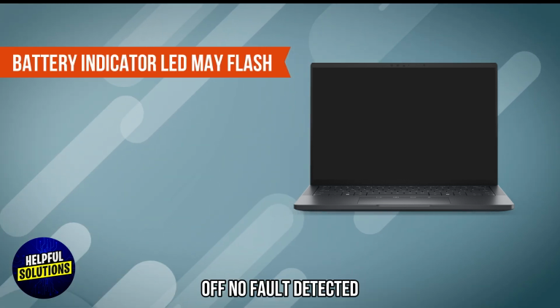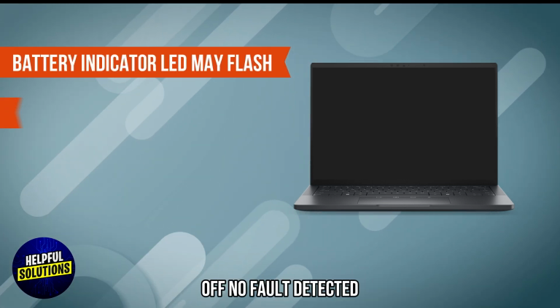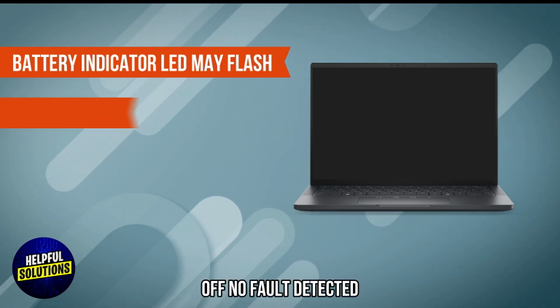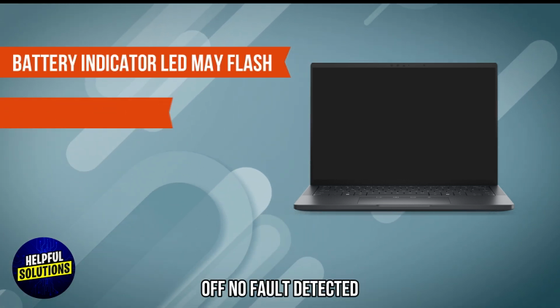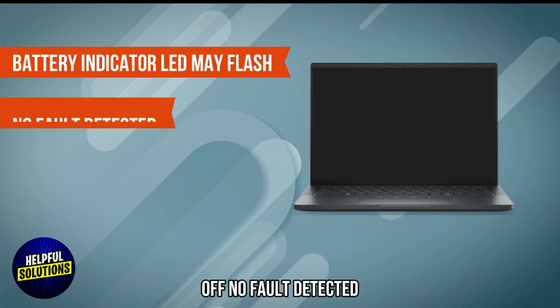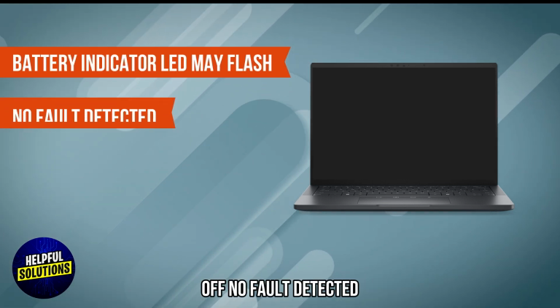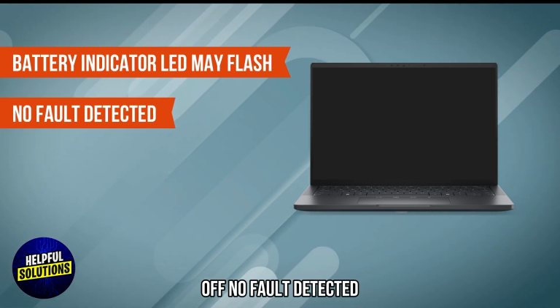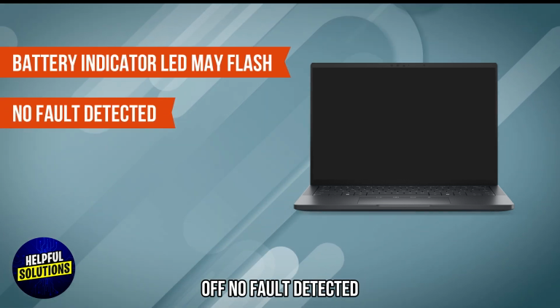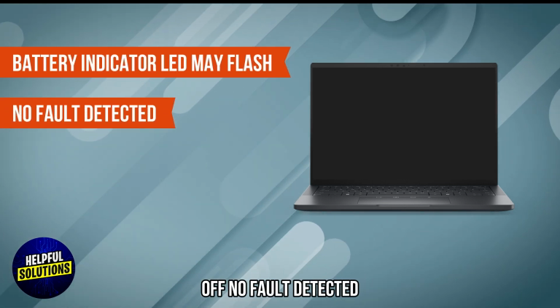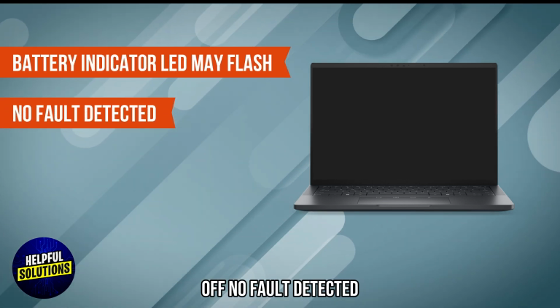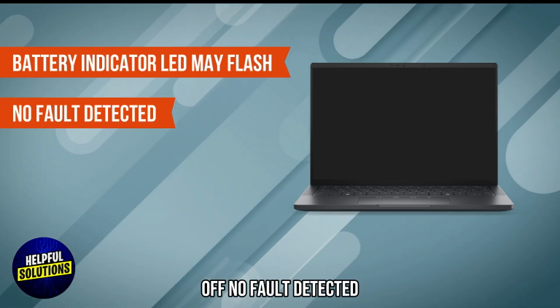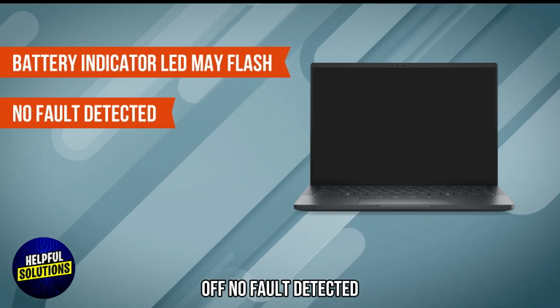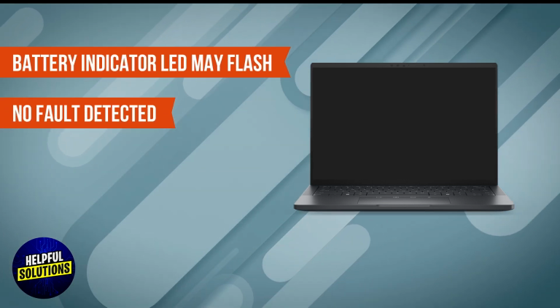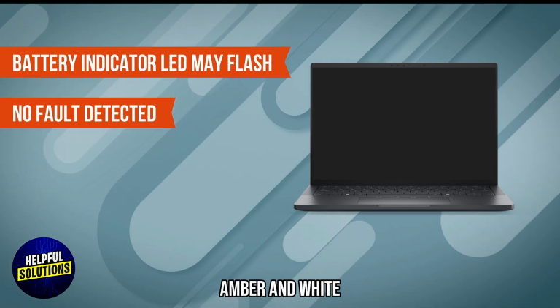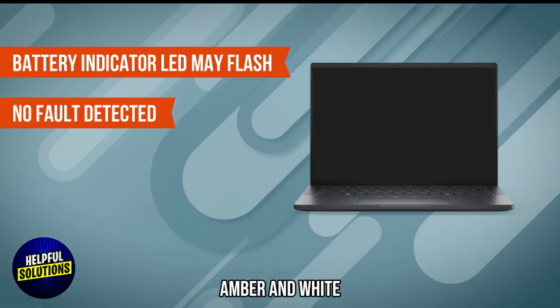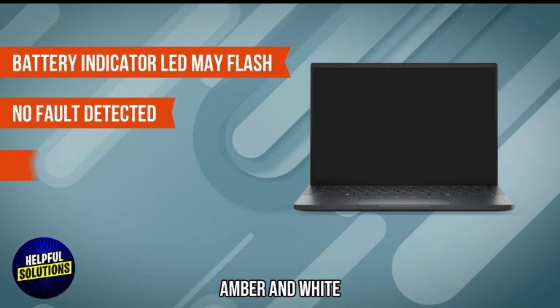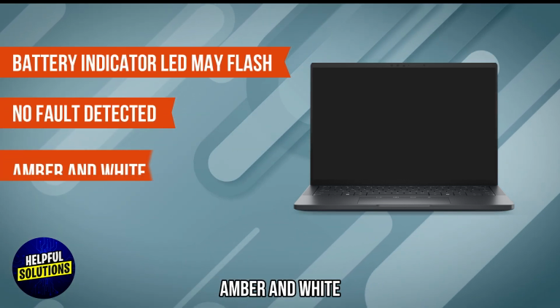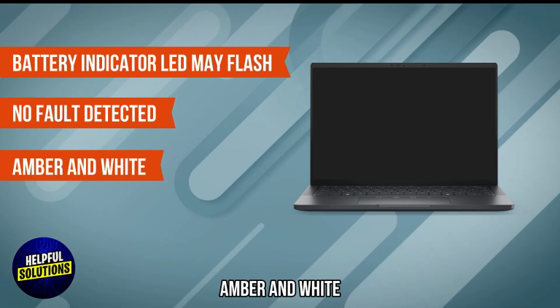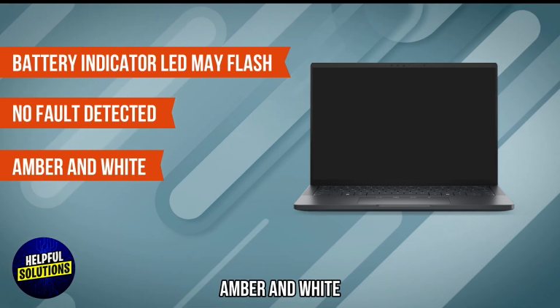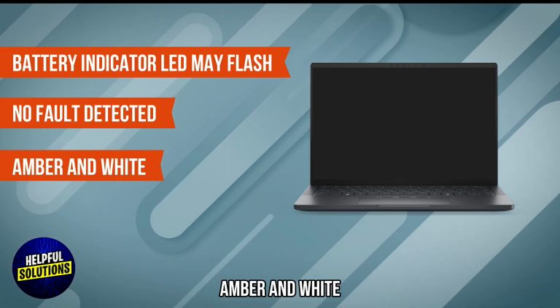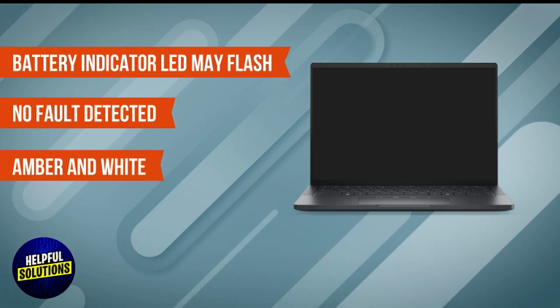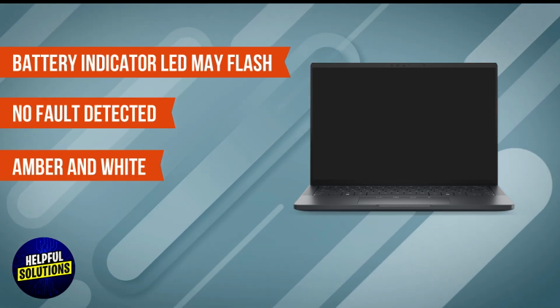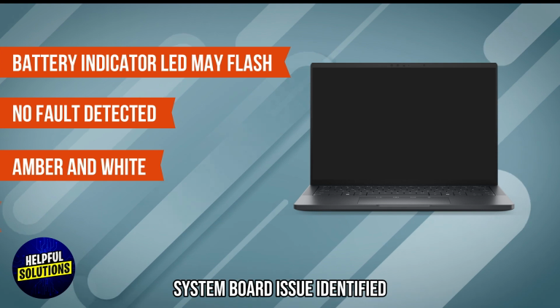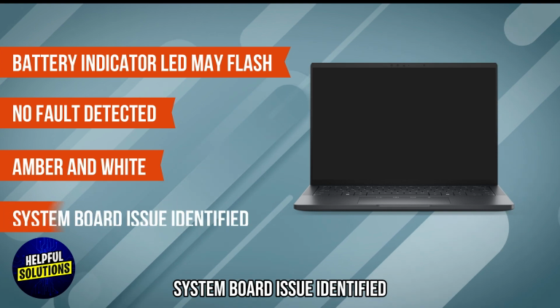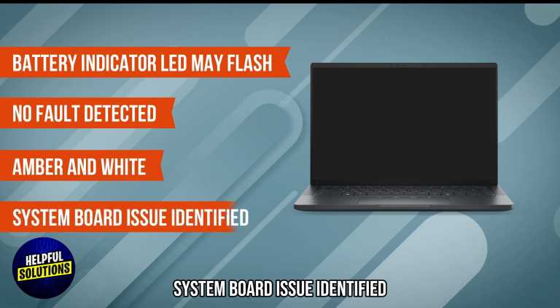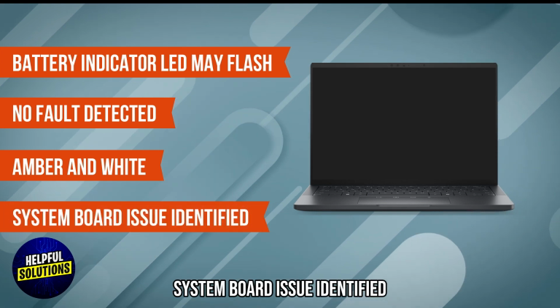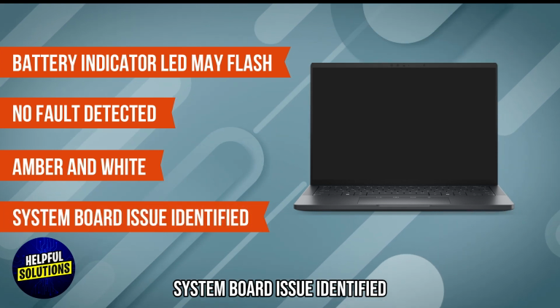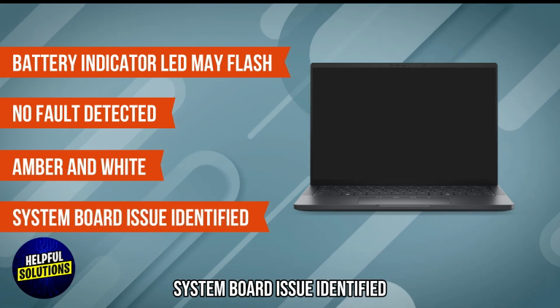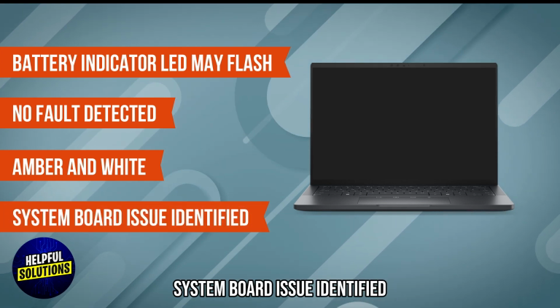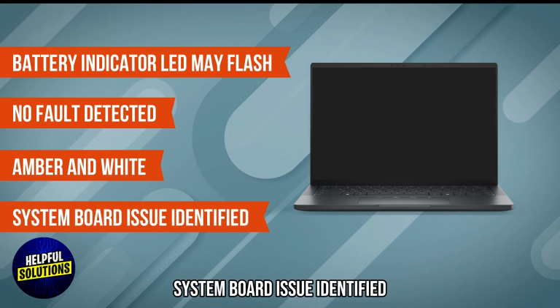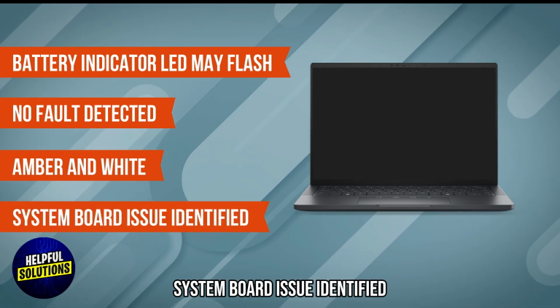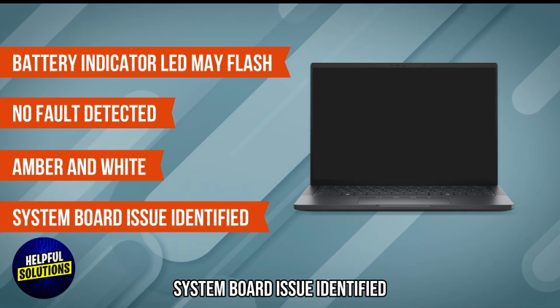If the LED is off, no fault is detected. If it flashes amber and white, a system board issue has been identified.